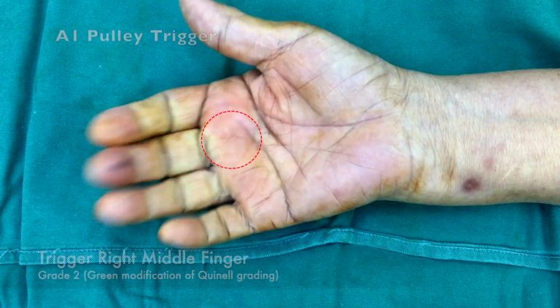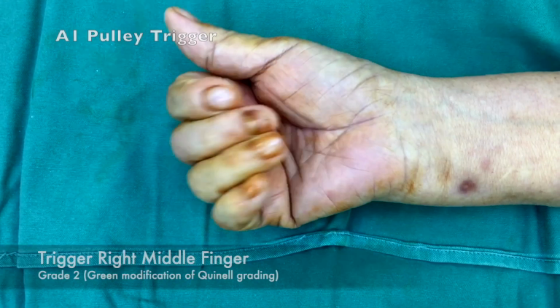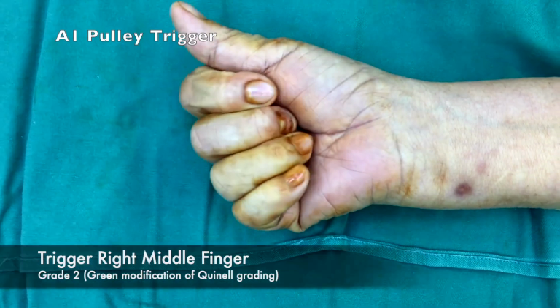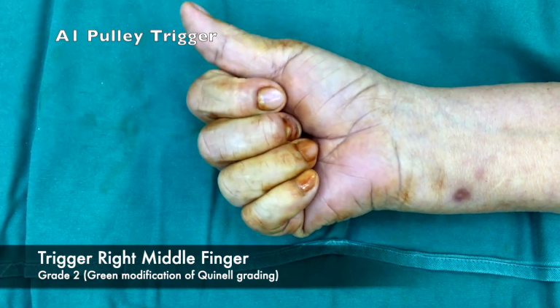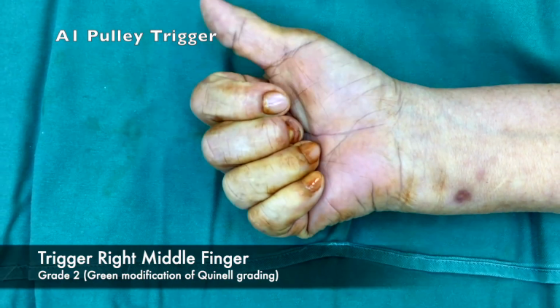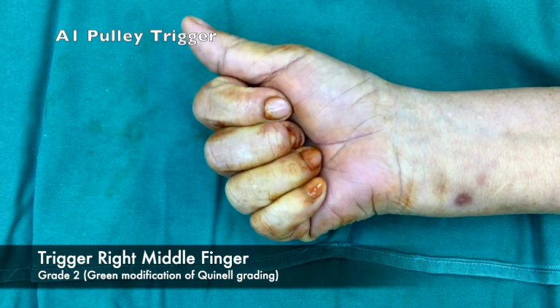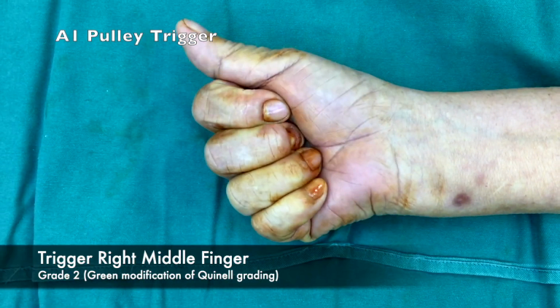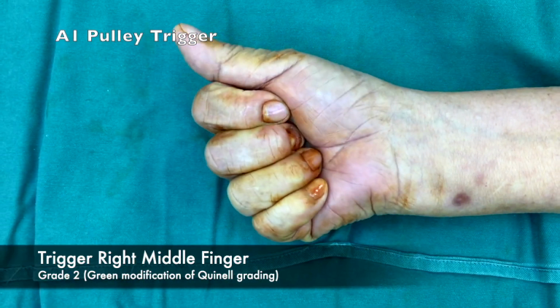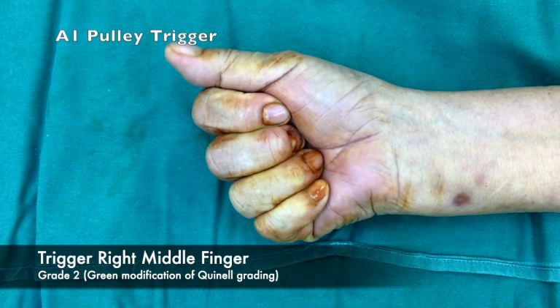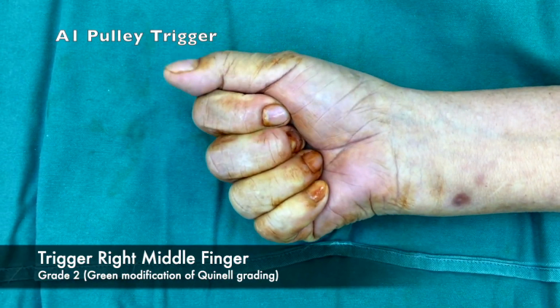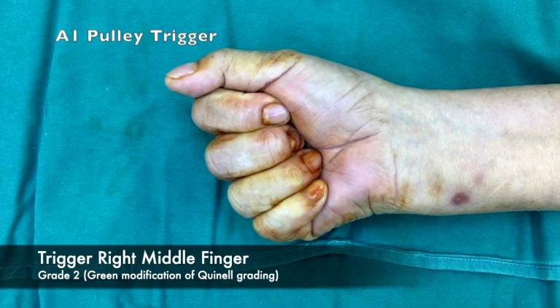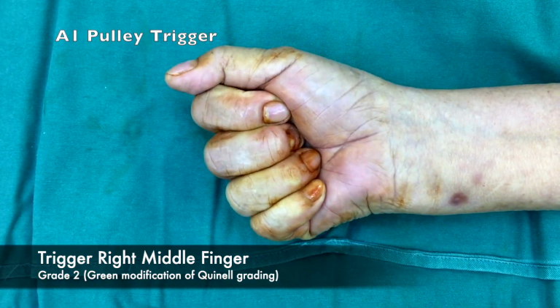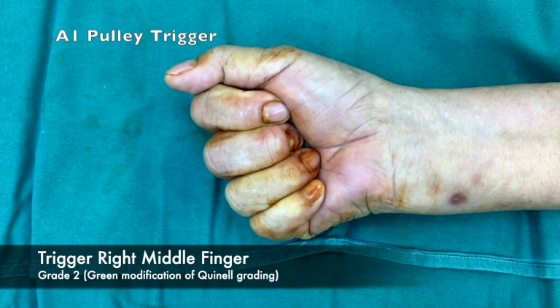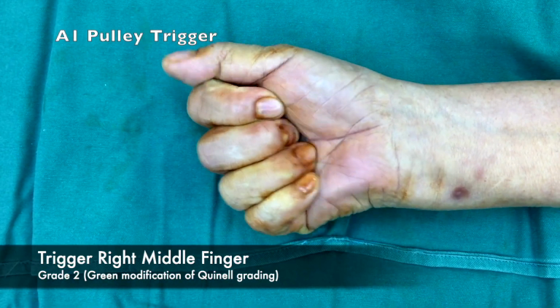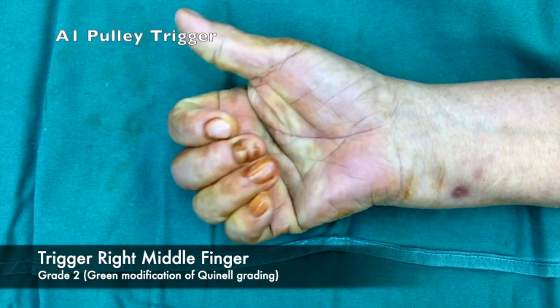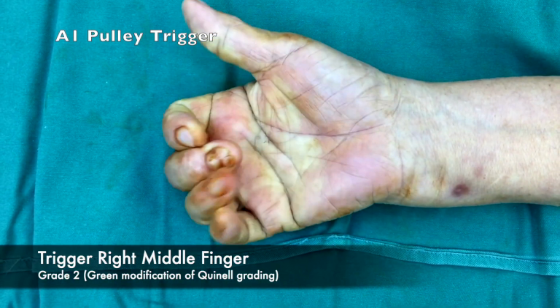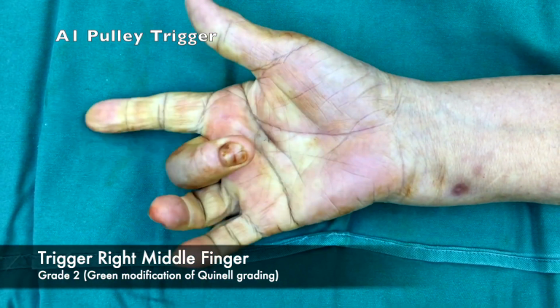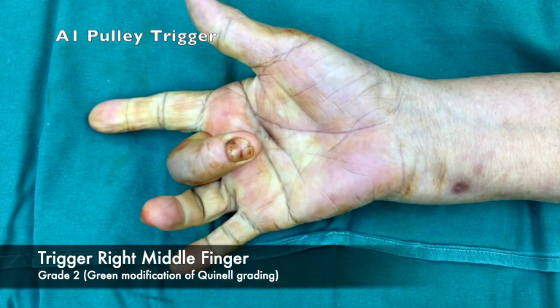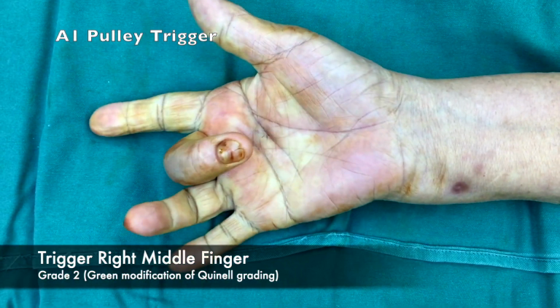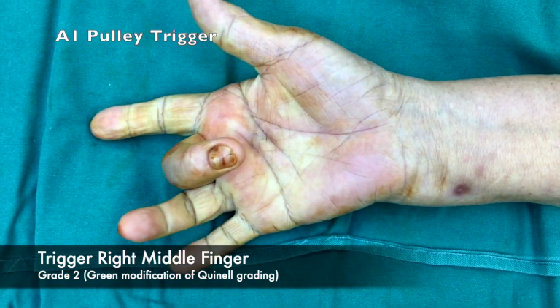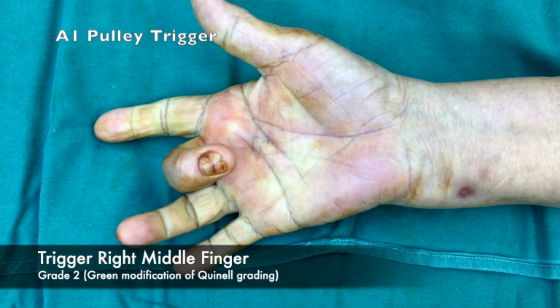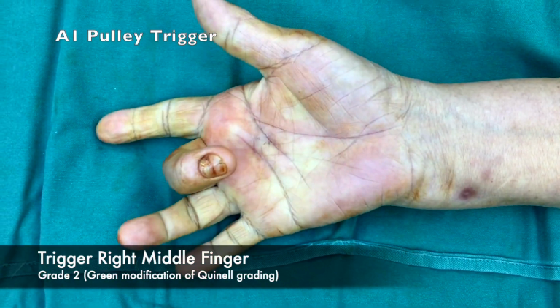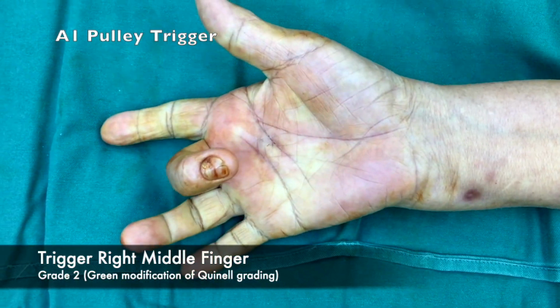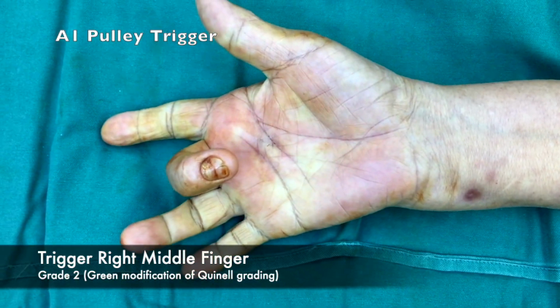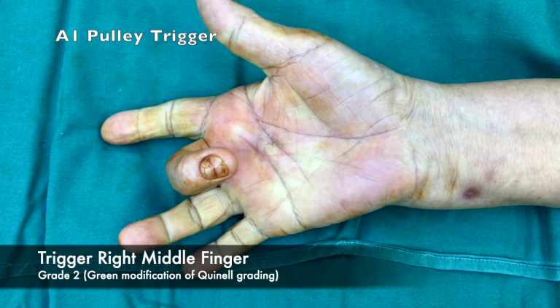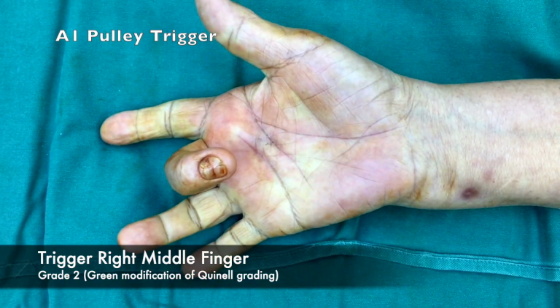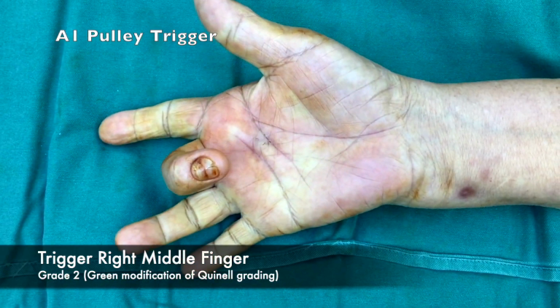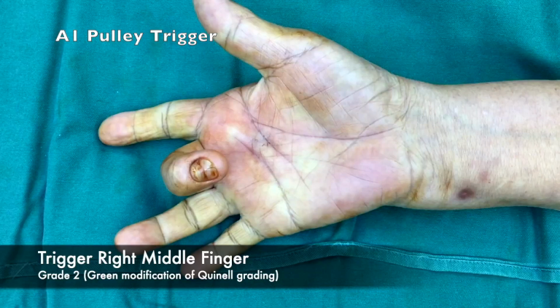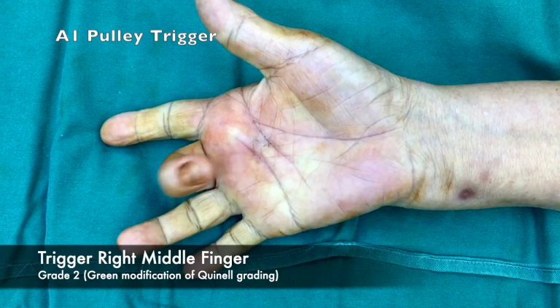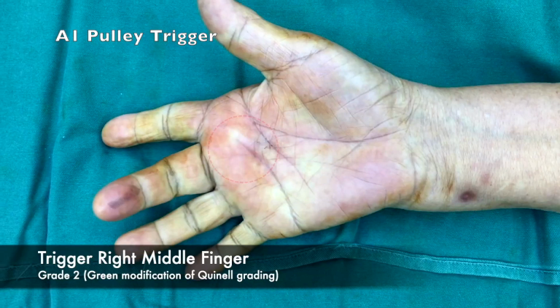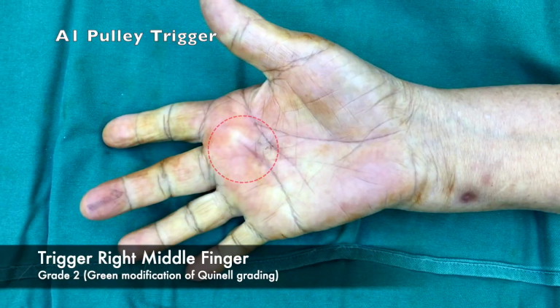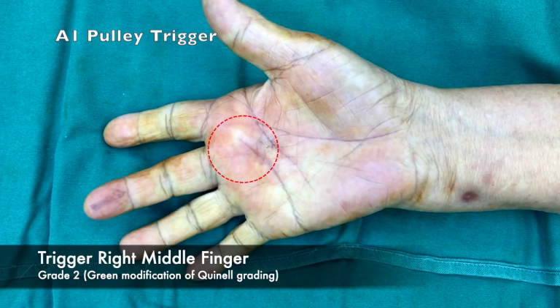Note the swelling overlying the A1 pulley of the middle finger. The patient can actively extend the finger, indicating a grade 2 trigger.